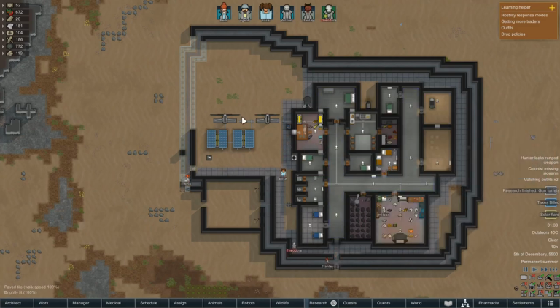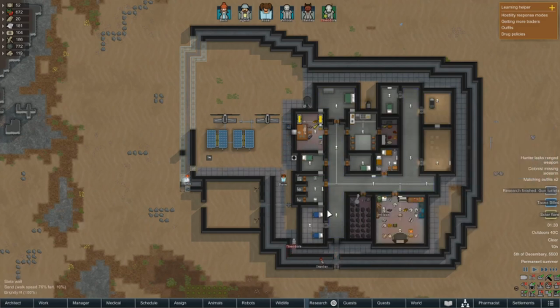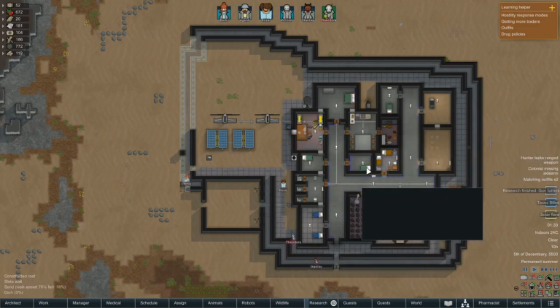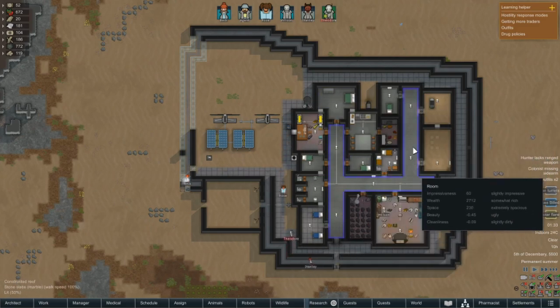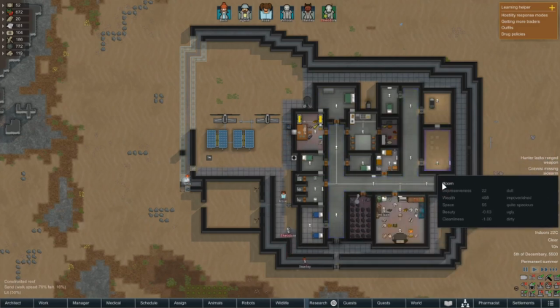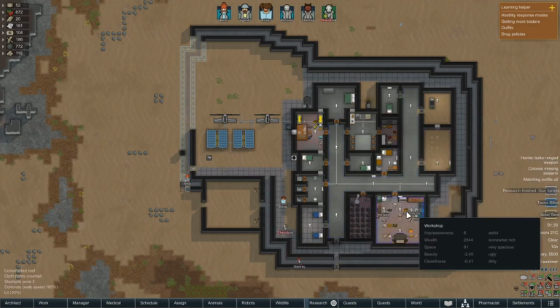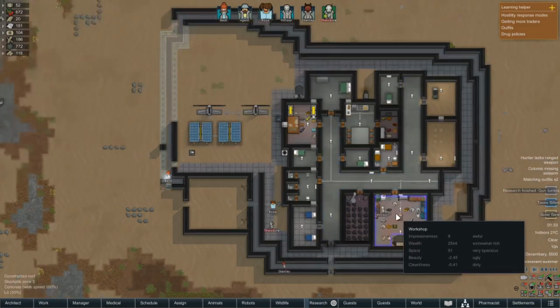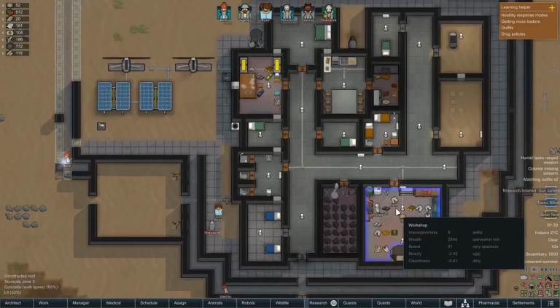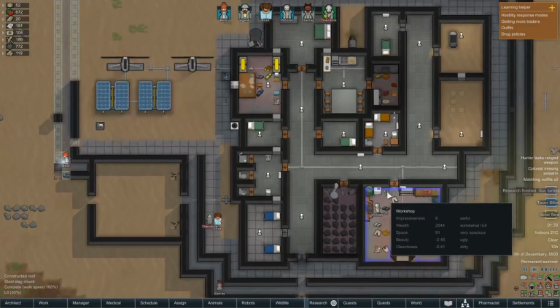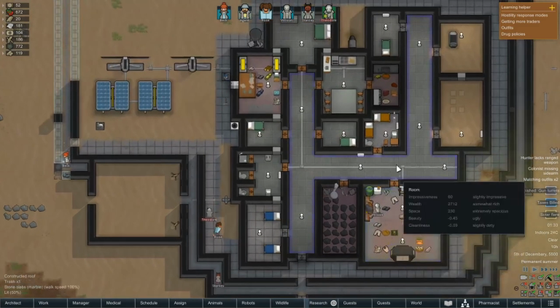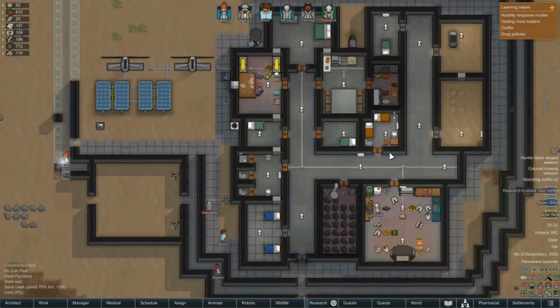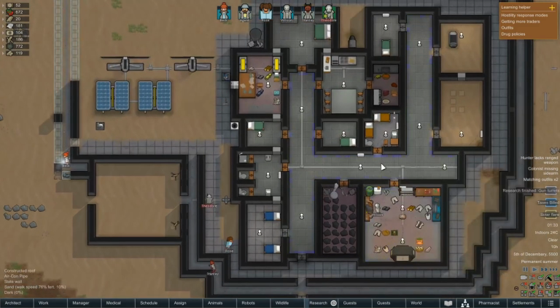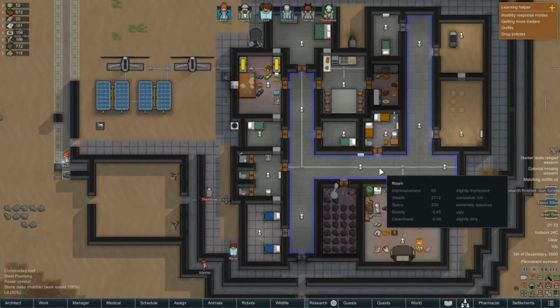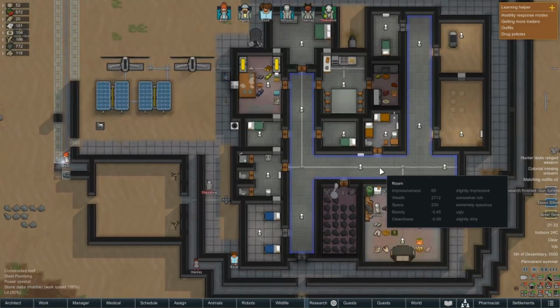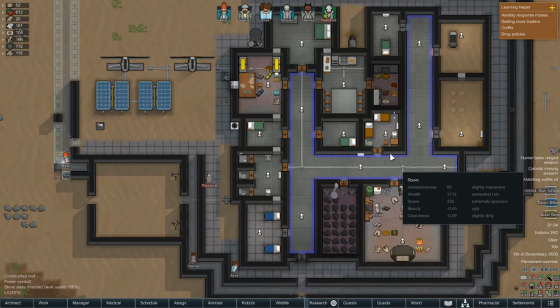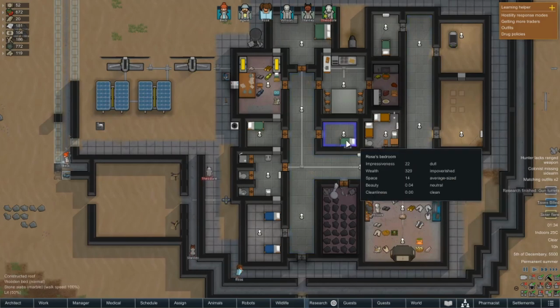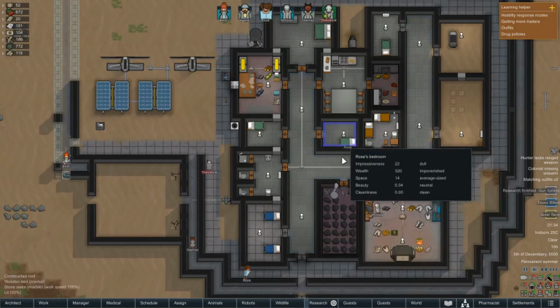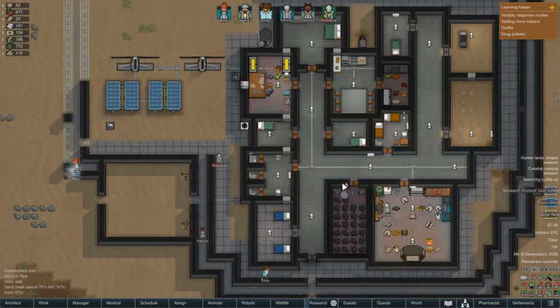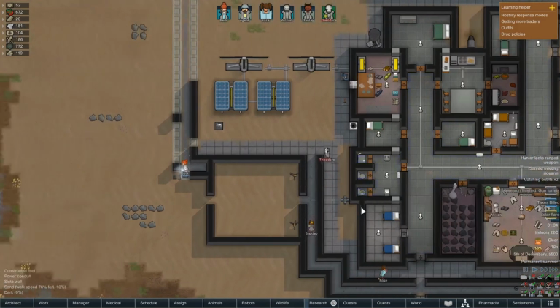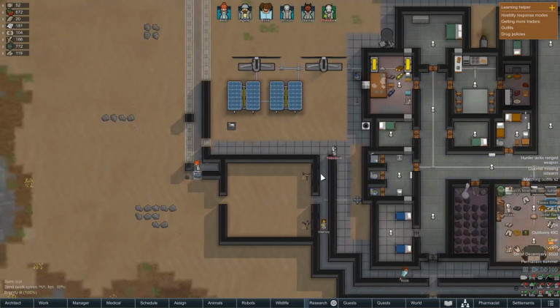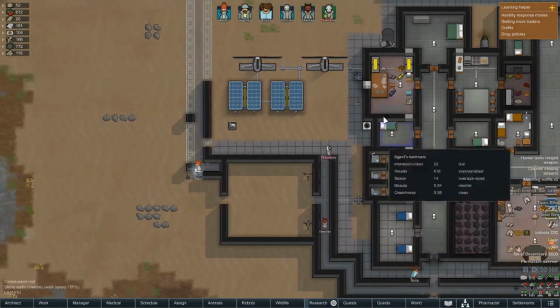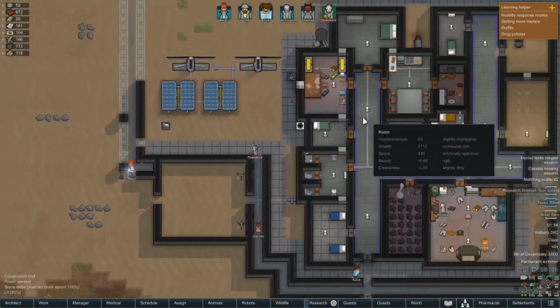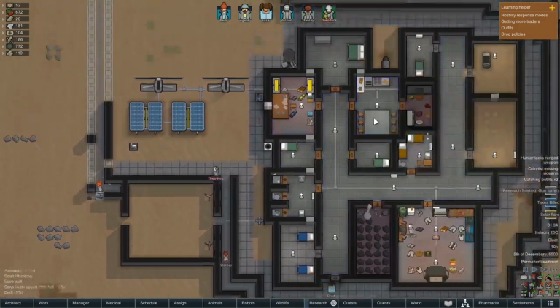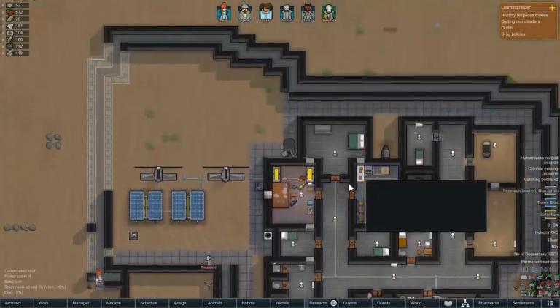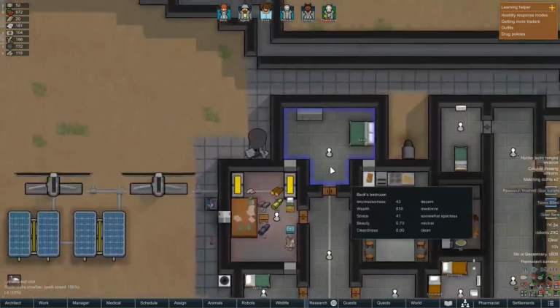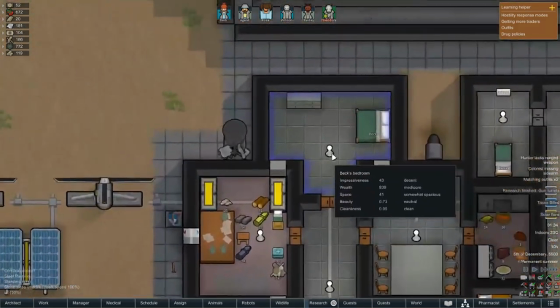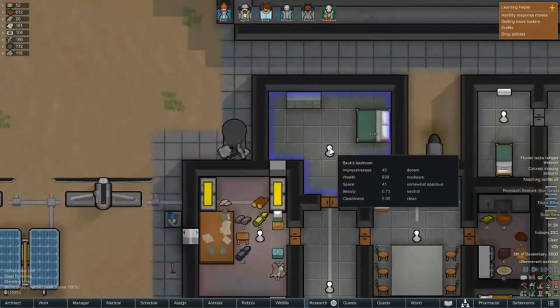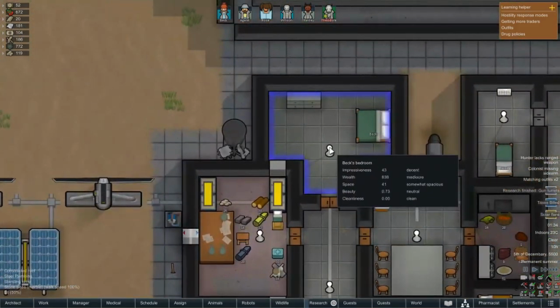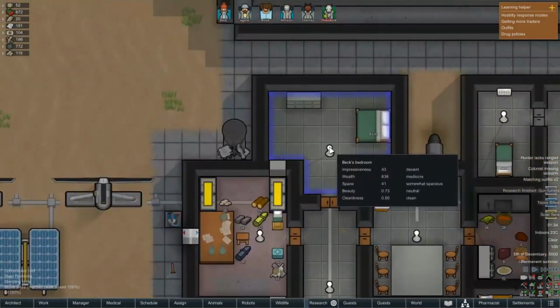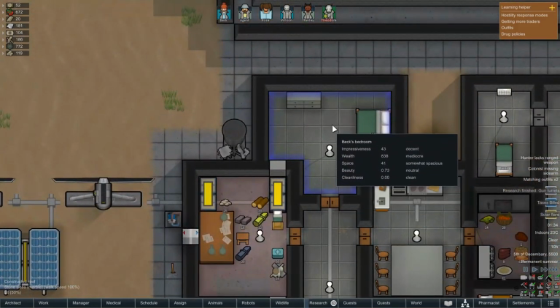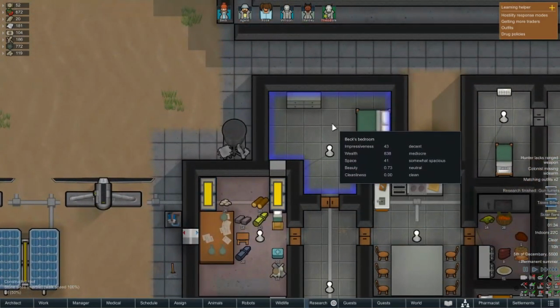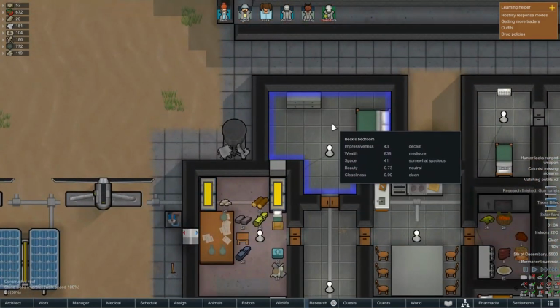Marble is the prettiest, so I thought having marble floors would make all of our rooms beautiful. But it turns out that only affects the walls that rooms are built out of. The floor doesn't really change between which block you use - I think it's just got a base beauty of one. So I have done this completely the wrong way round - this is bad RimWorld design. But it seems to be working for us at the moment and a lot of these rooms are considered OK.